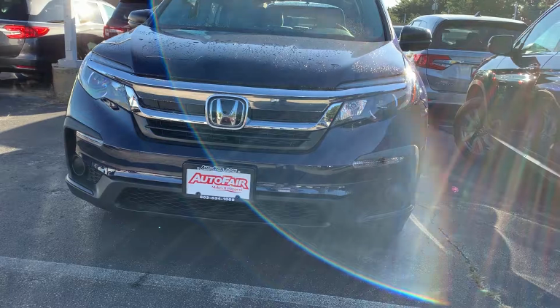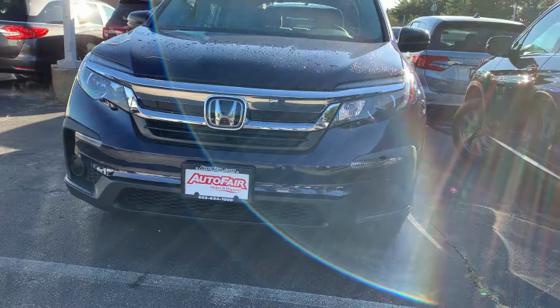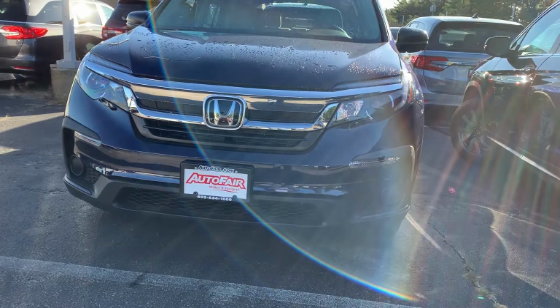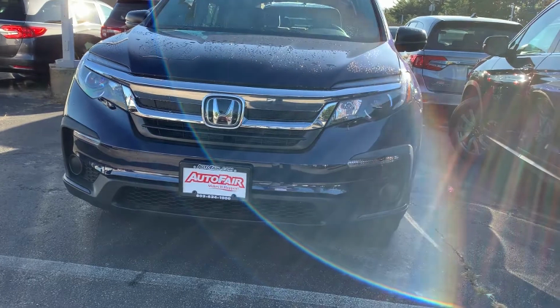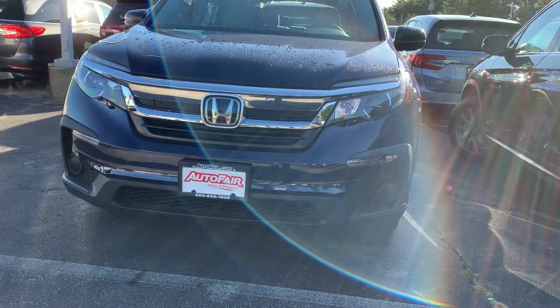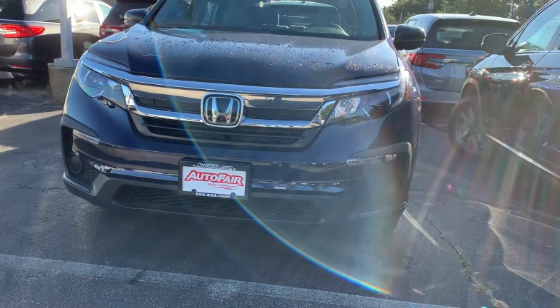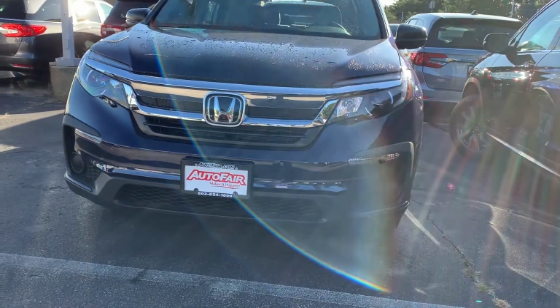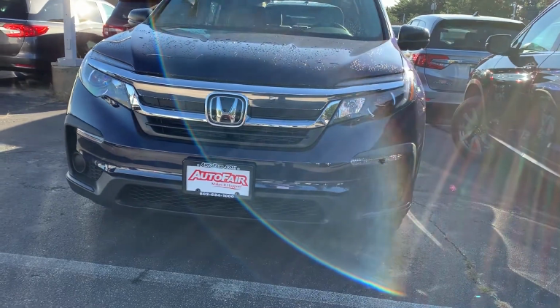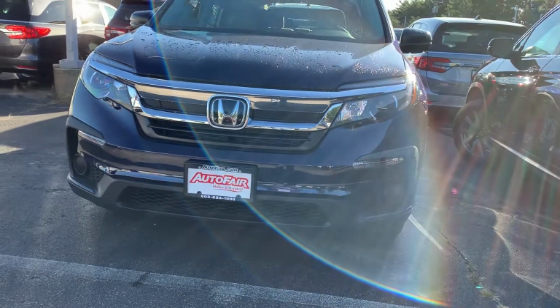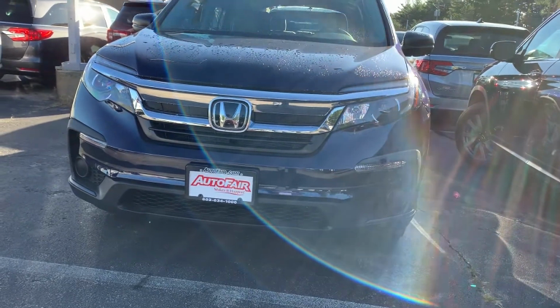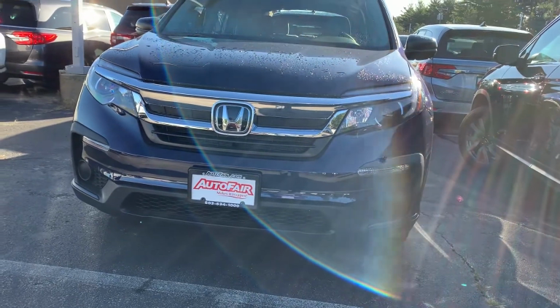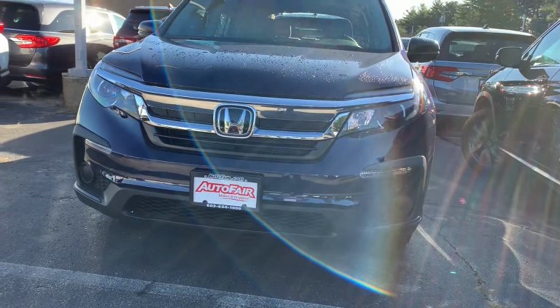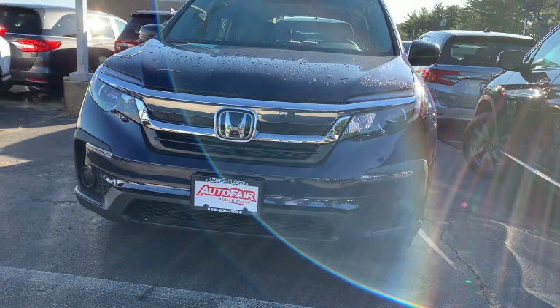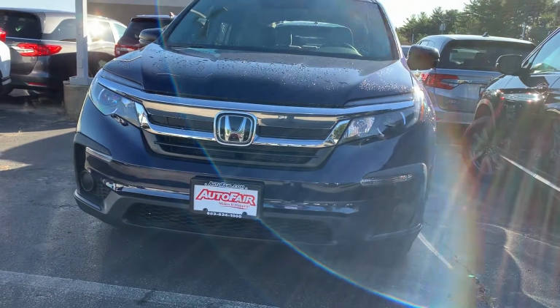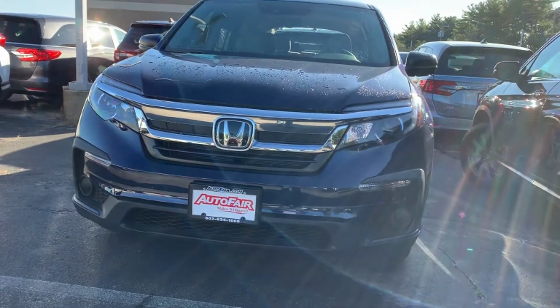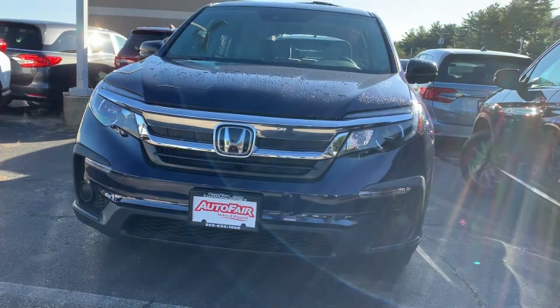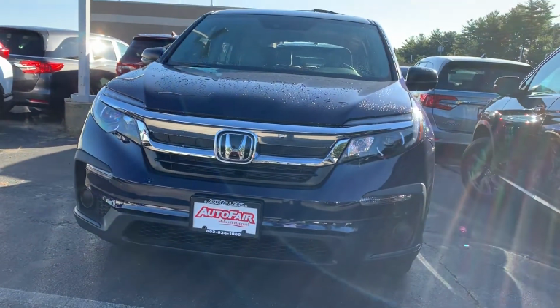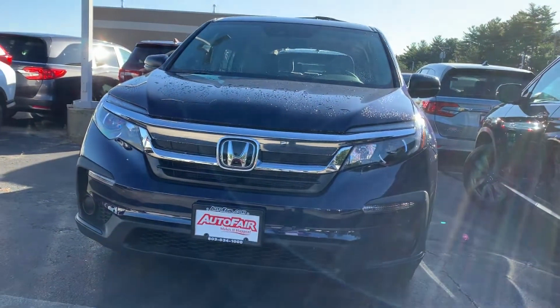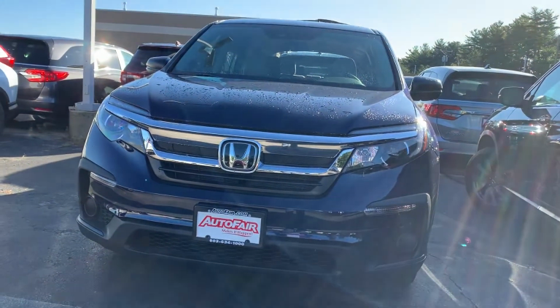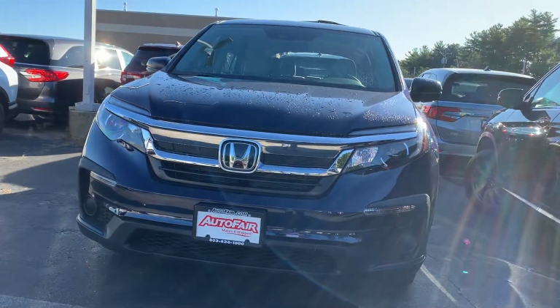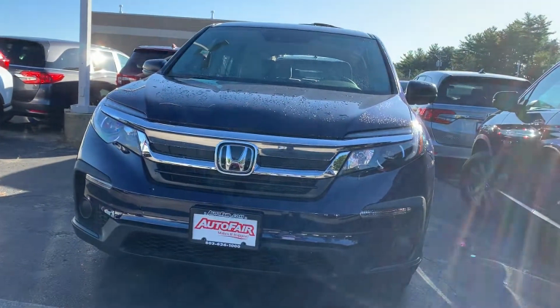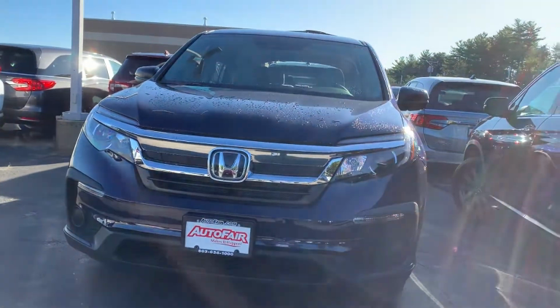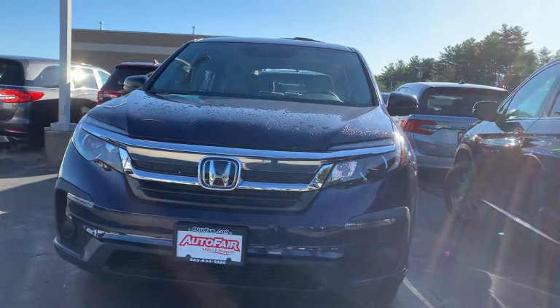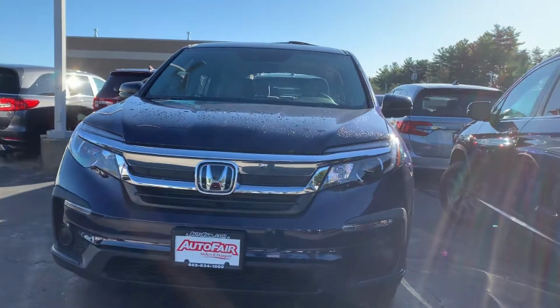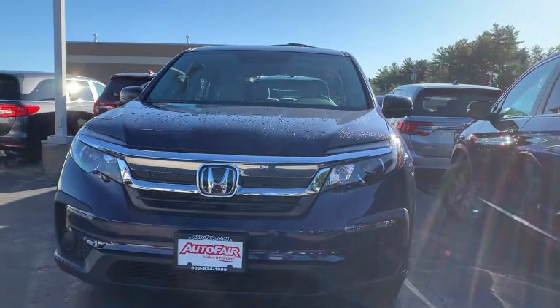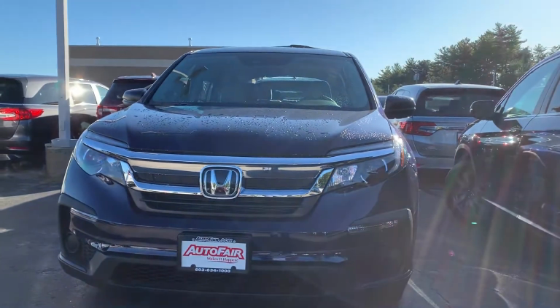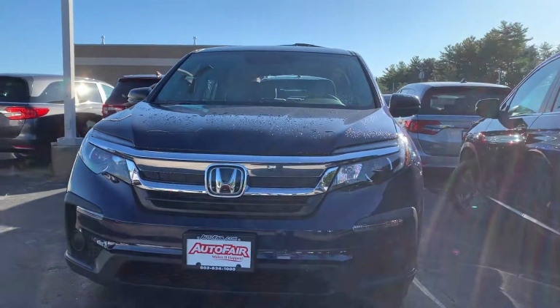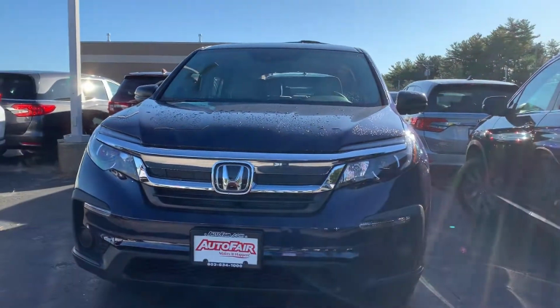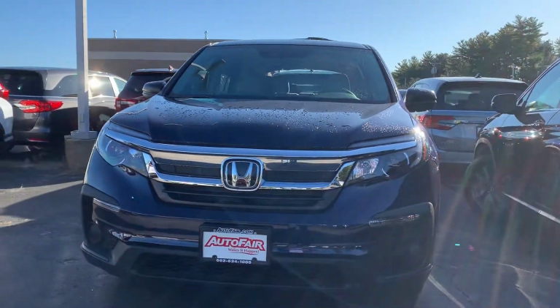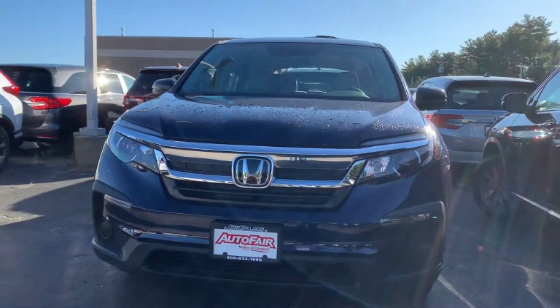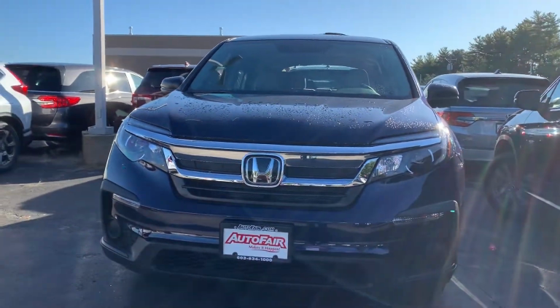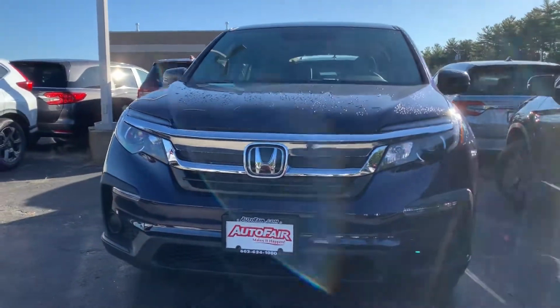Hey Patrick, this is Zach from AutoFair Honda in Manchester, New Hampshire, and I wanted to give you a quick walk around the 2019 Honda Pilot LX you're interested in.